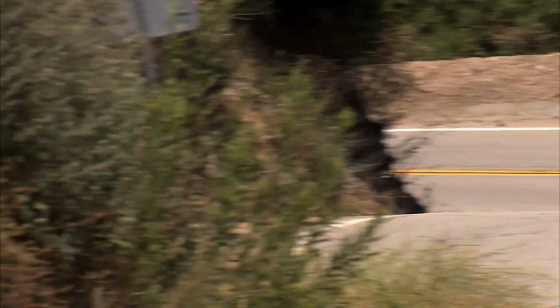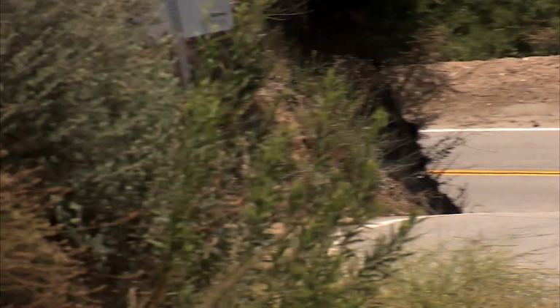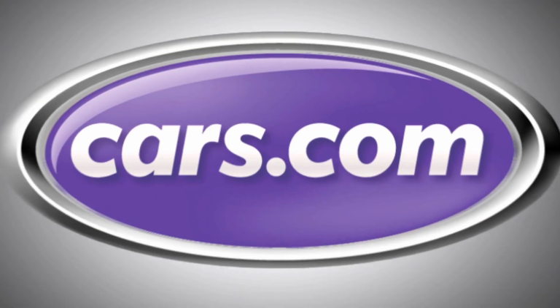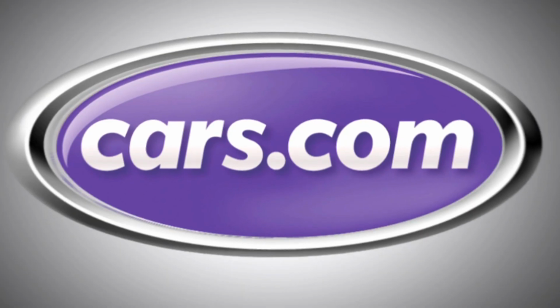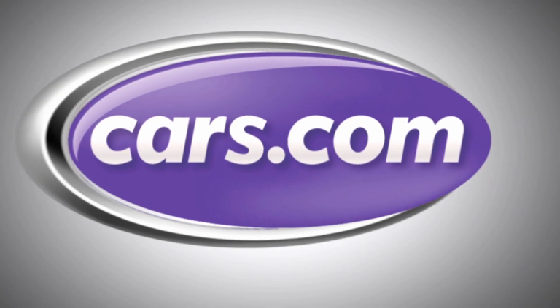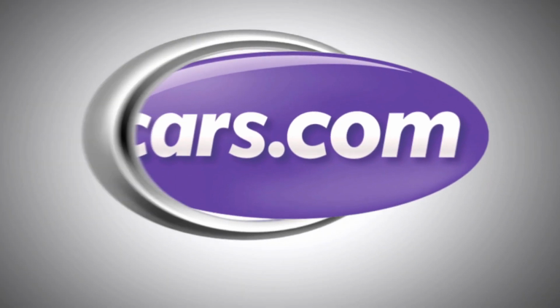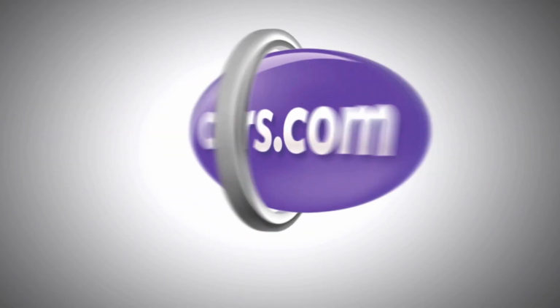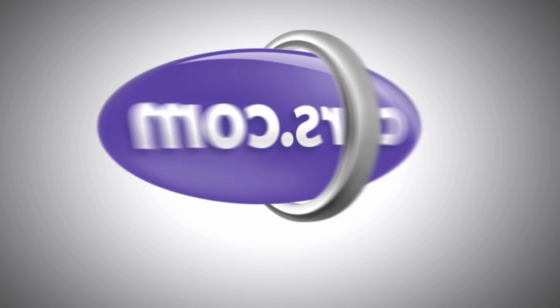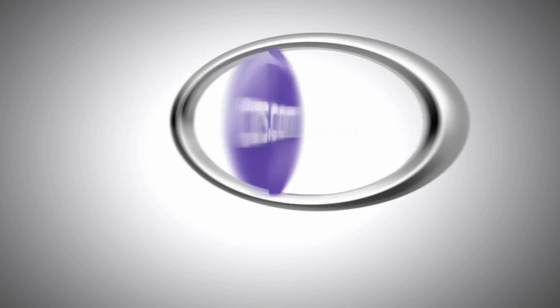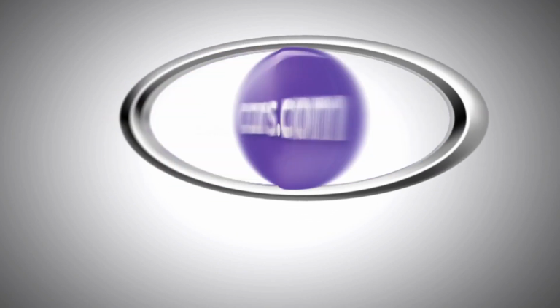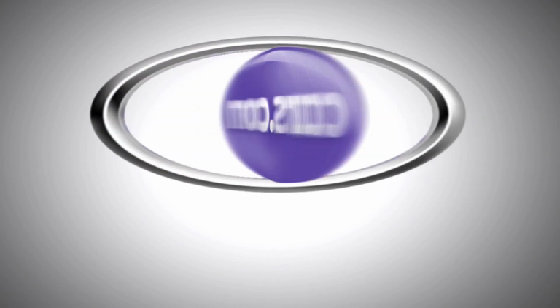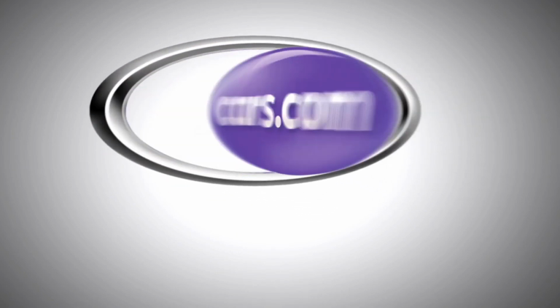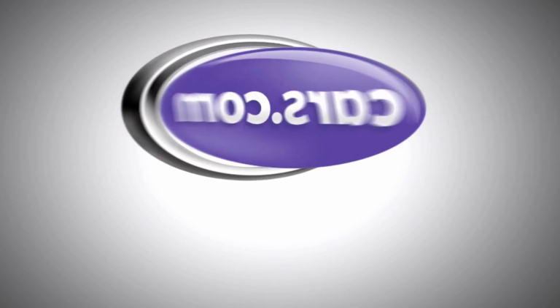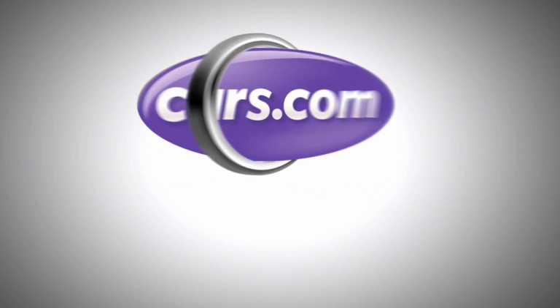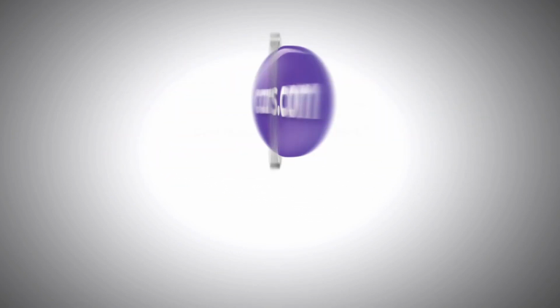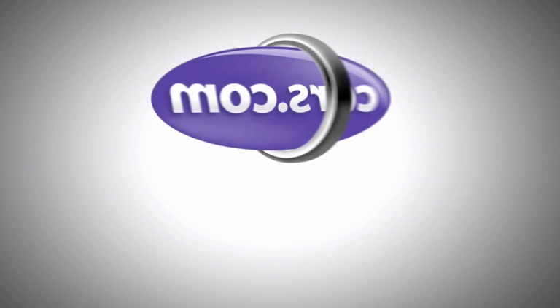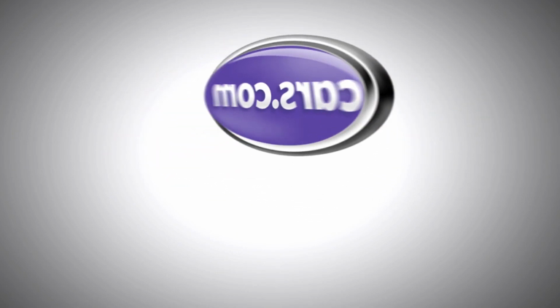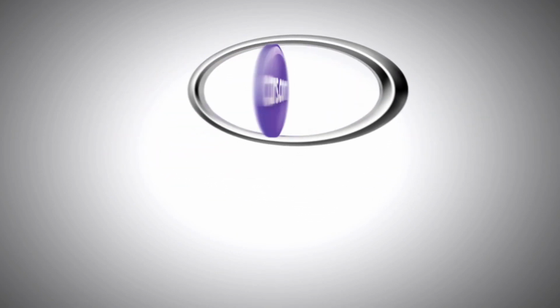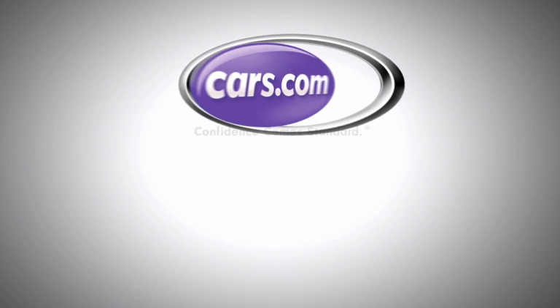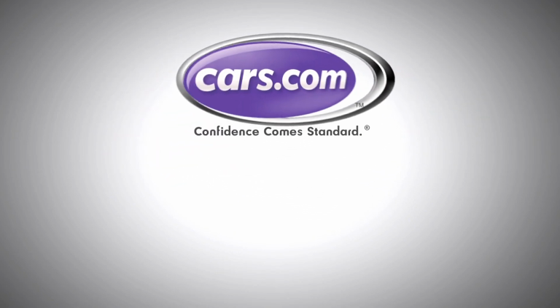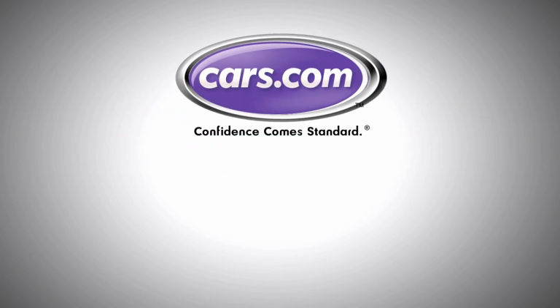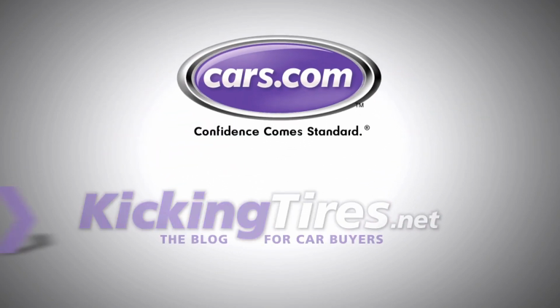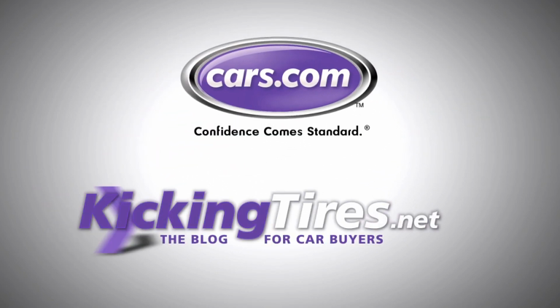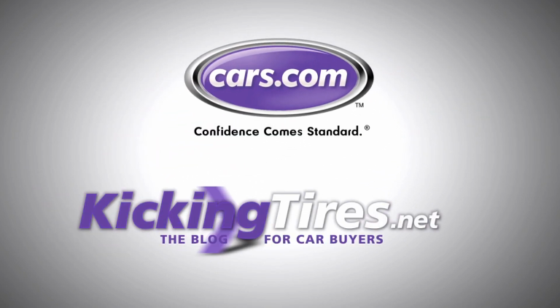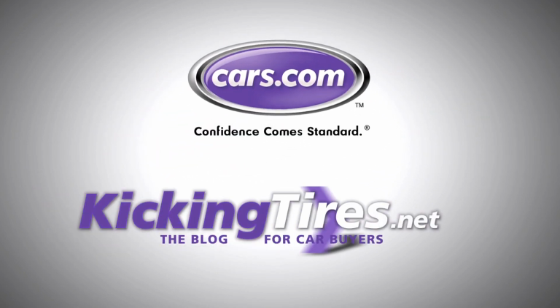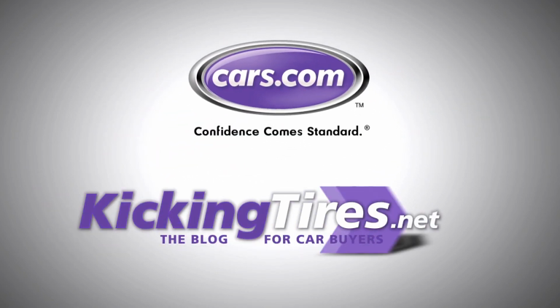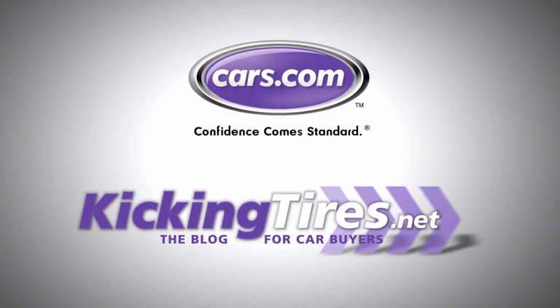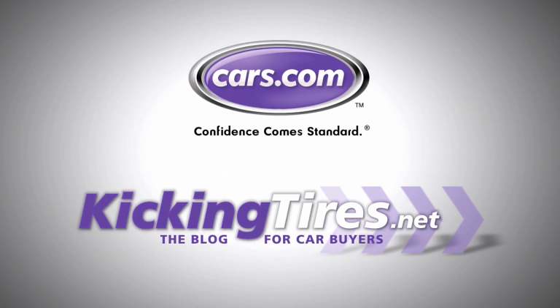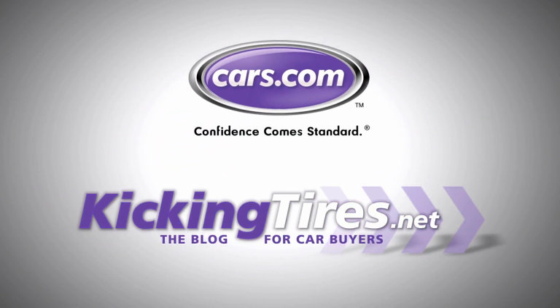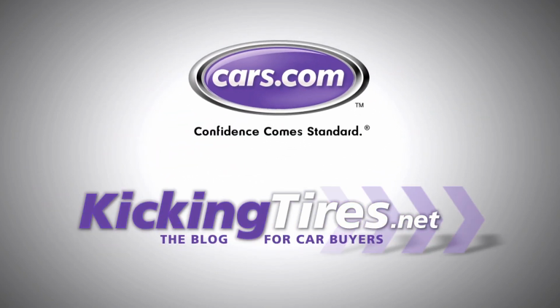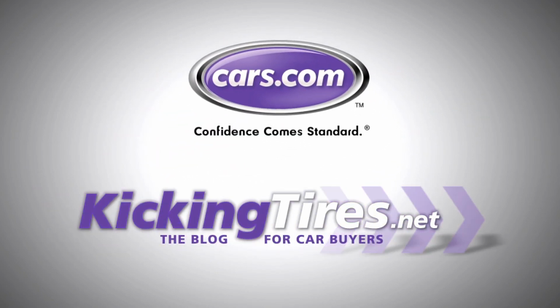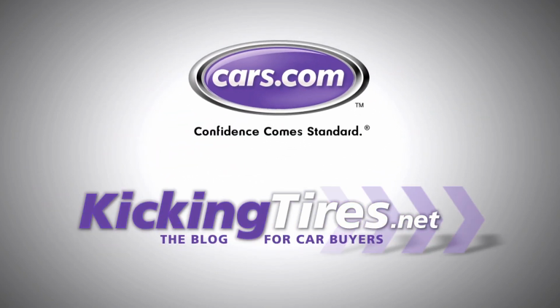For more car-related news, go to Cars.com or our blog, KickingTires.net.